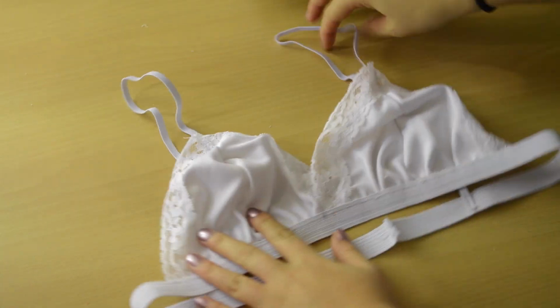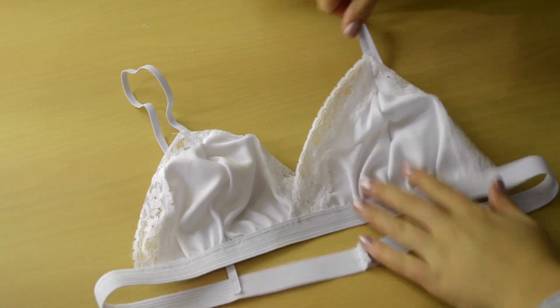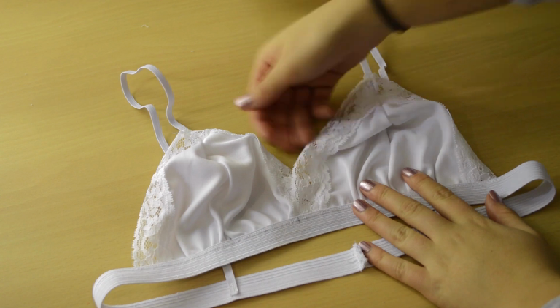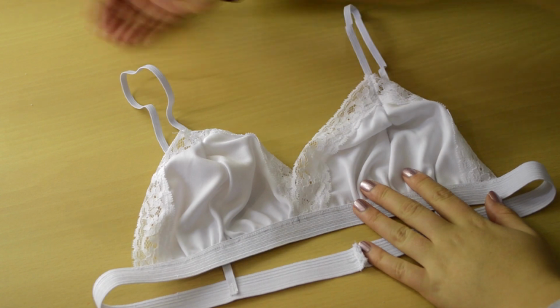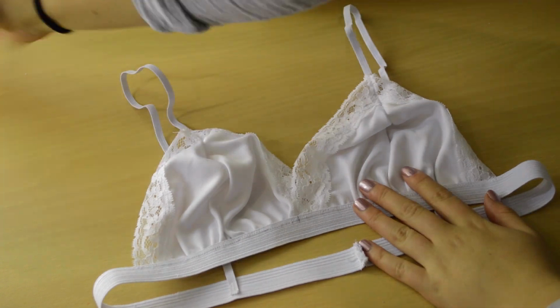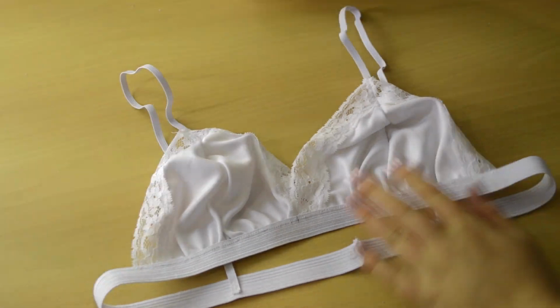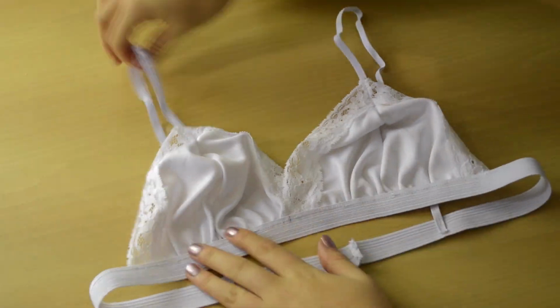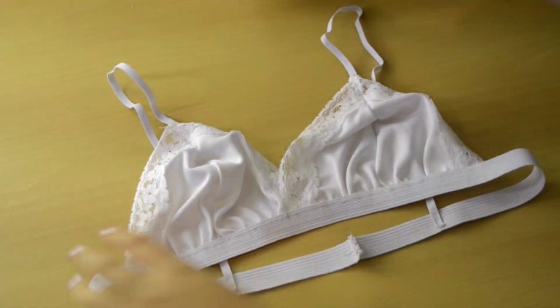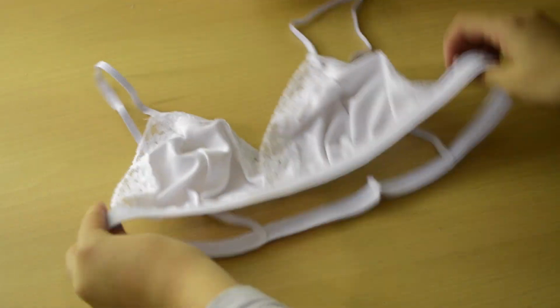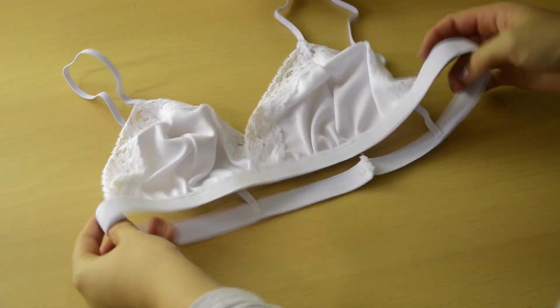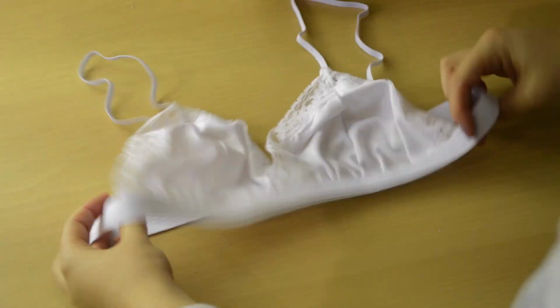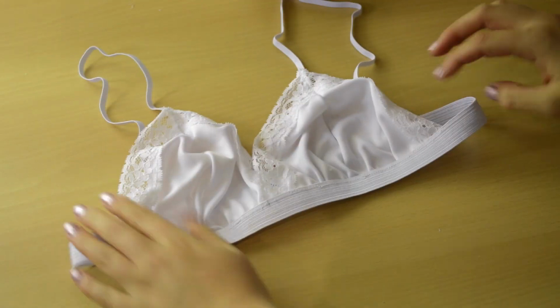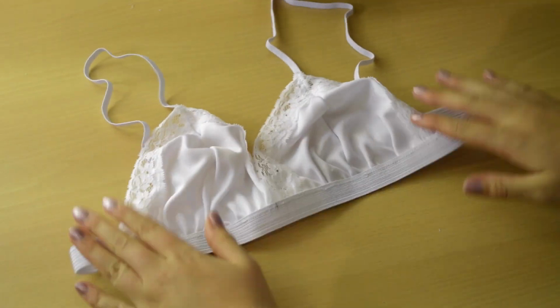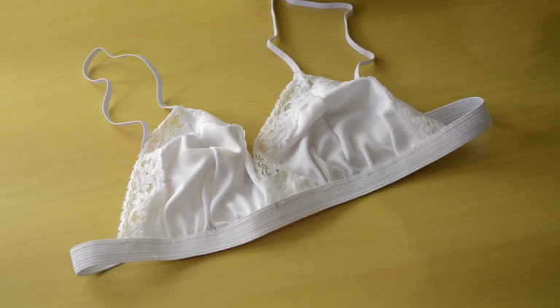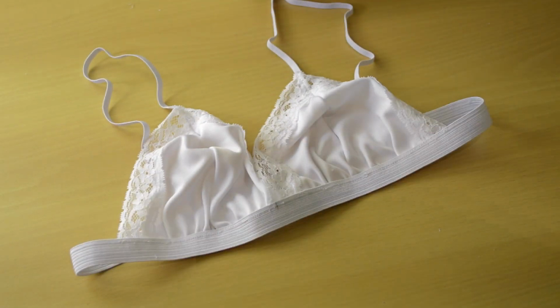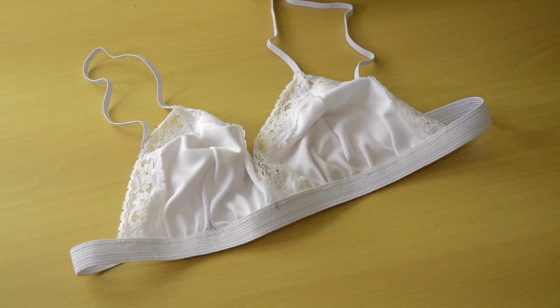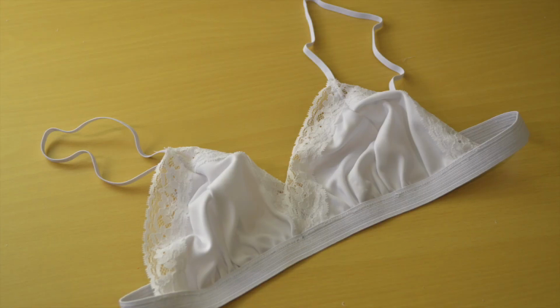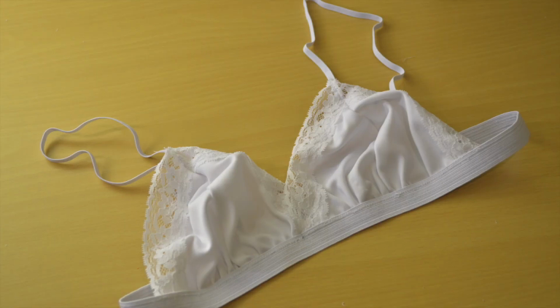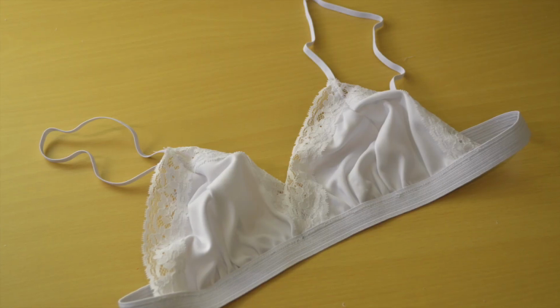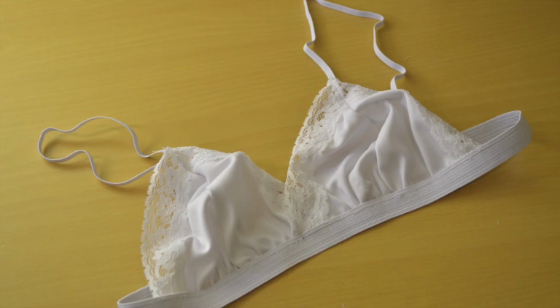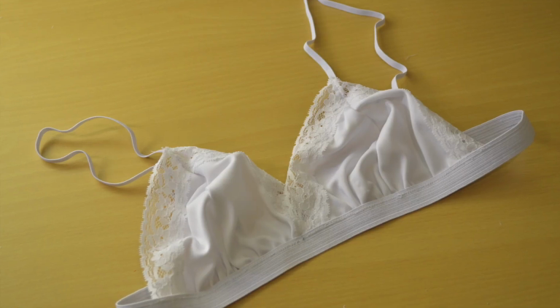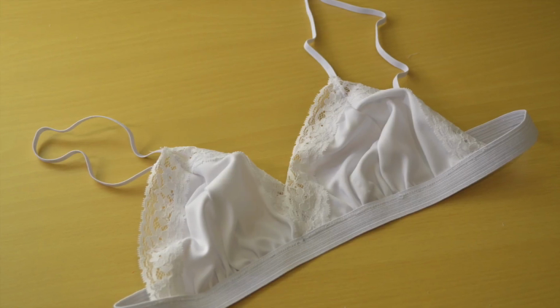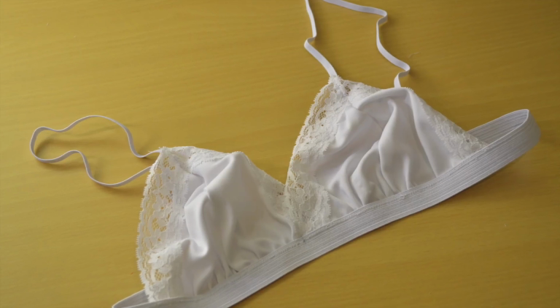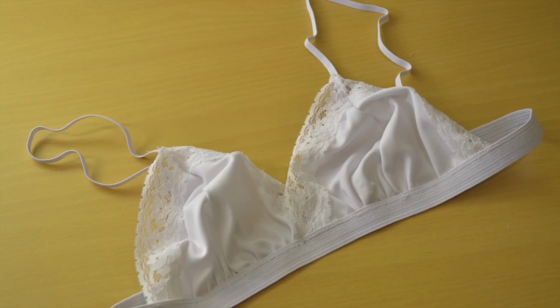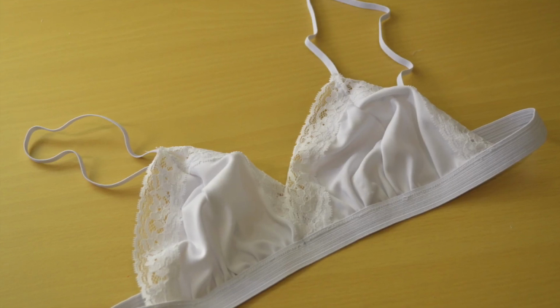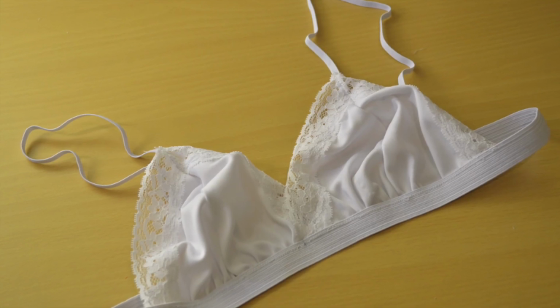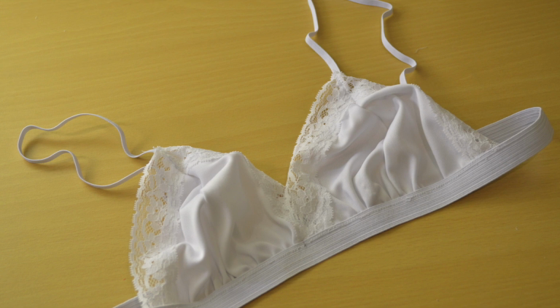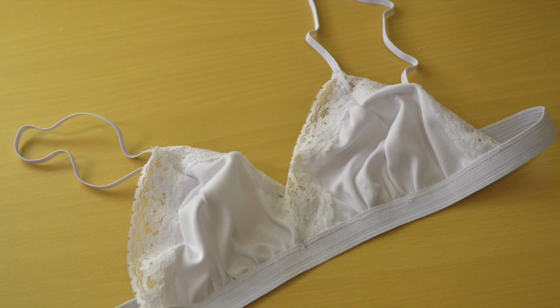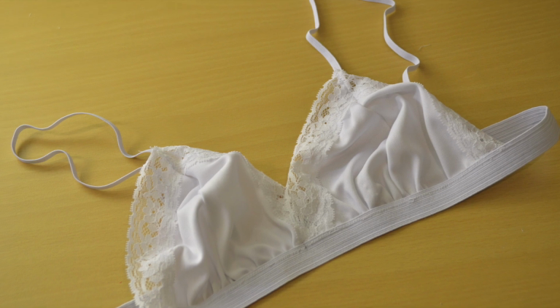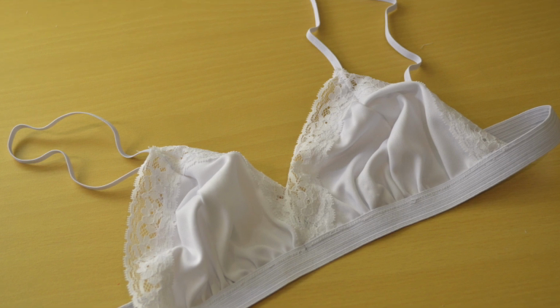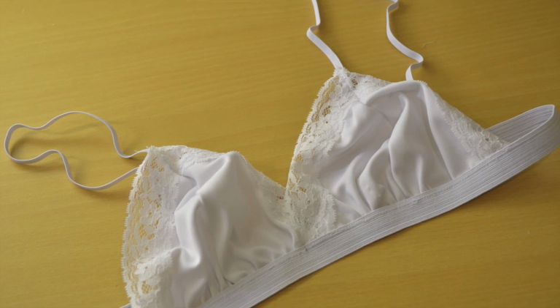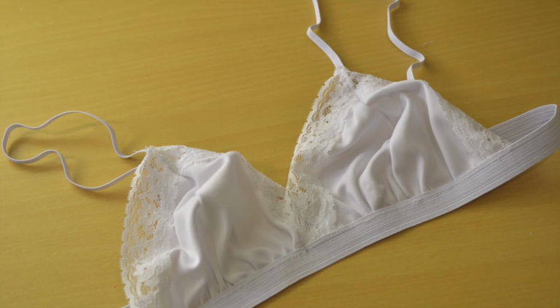And there you have it — your bralette is now finished! You can trim back any loose threads and neaten up any raw edges if you have any.